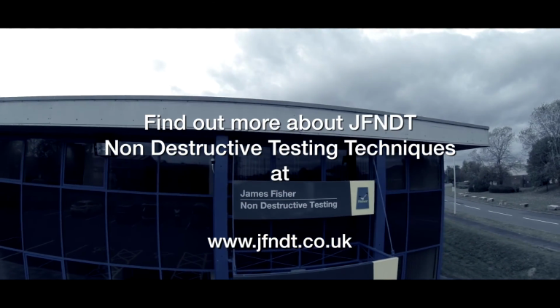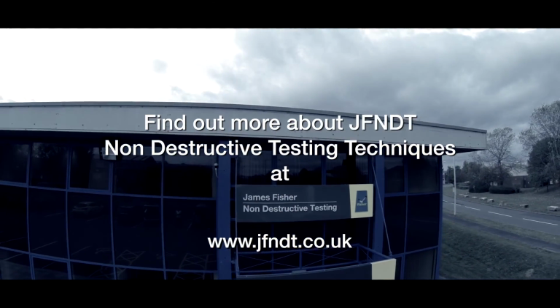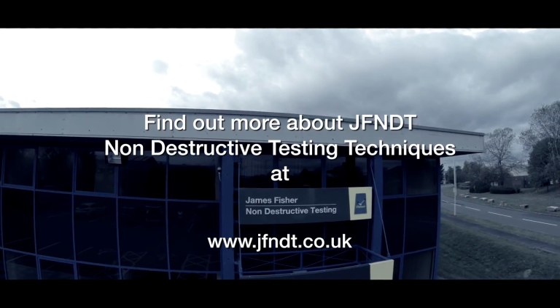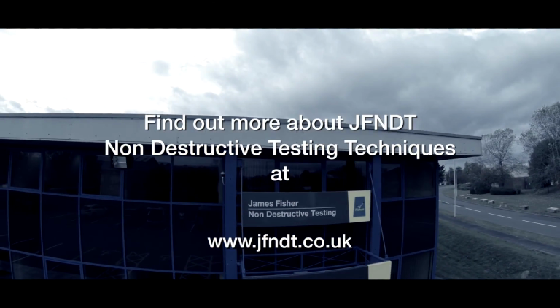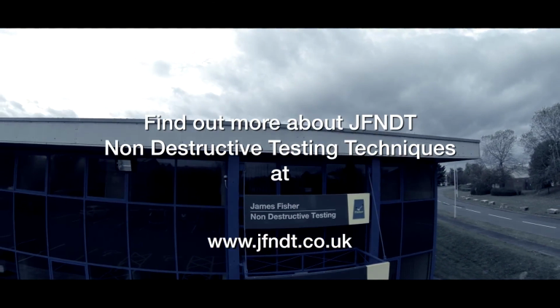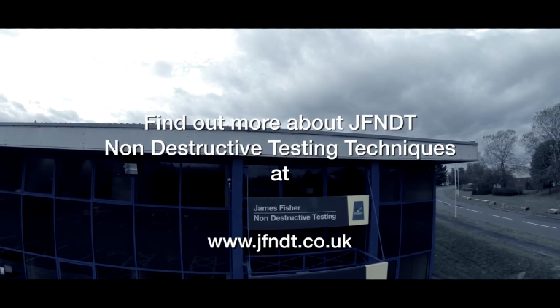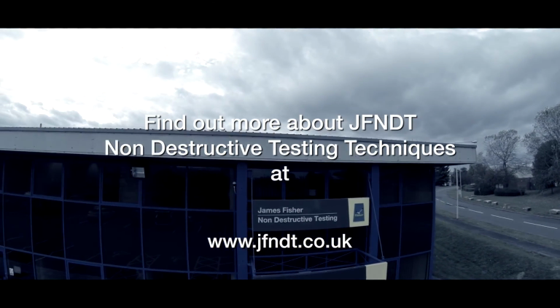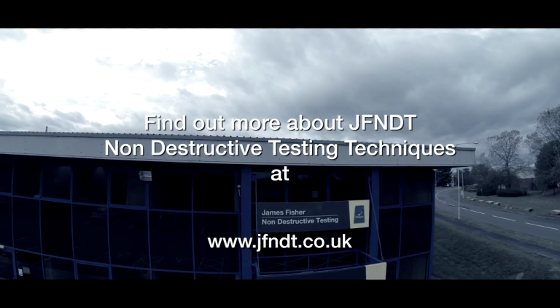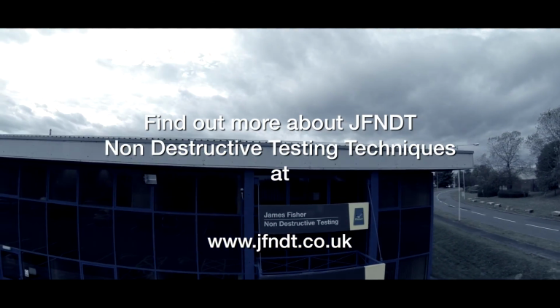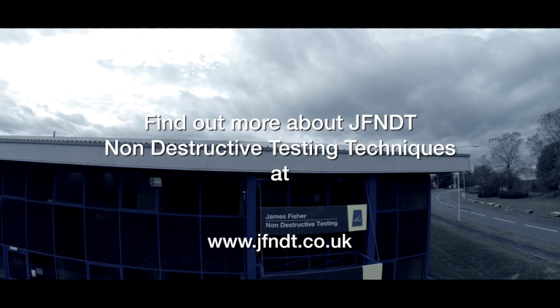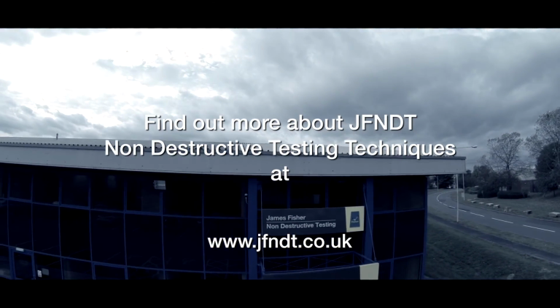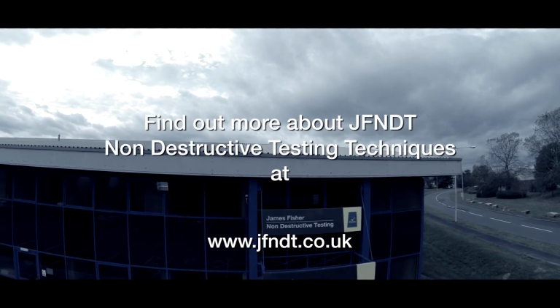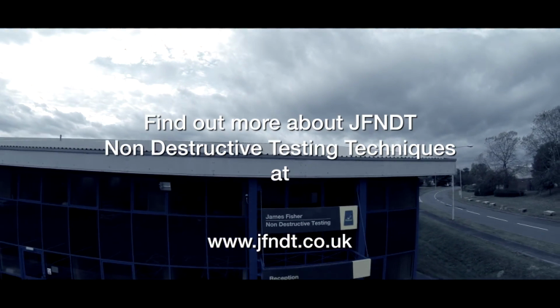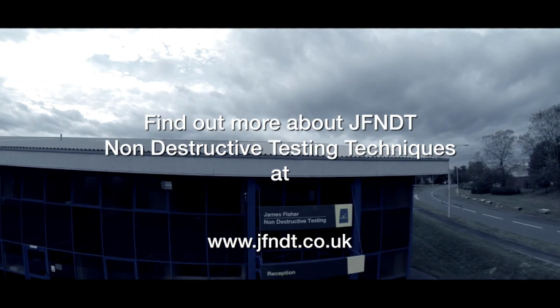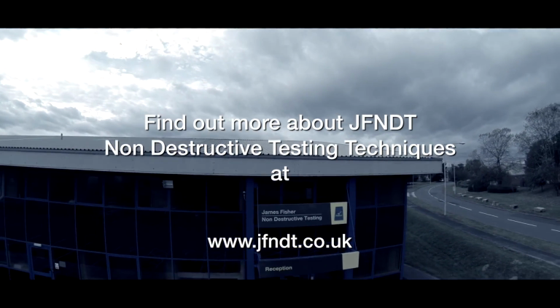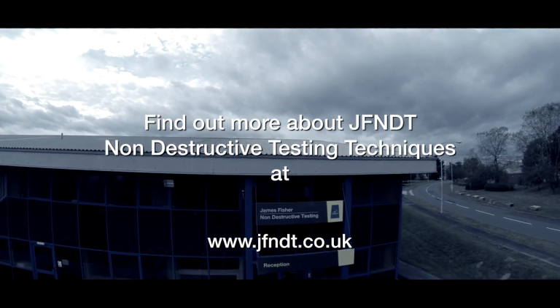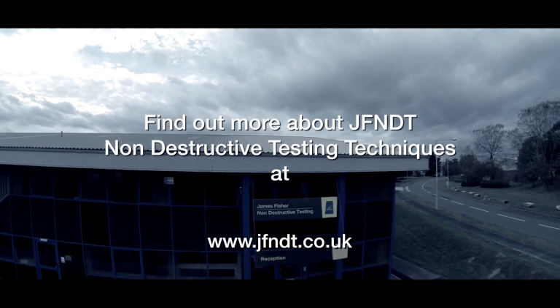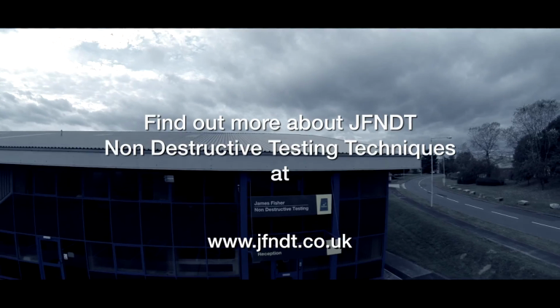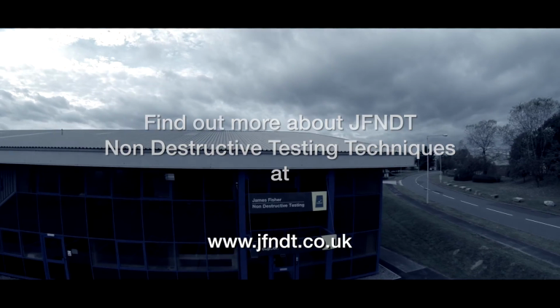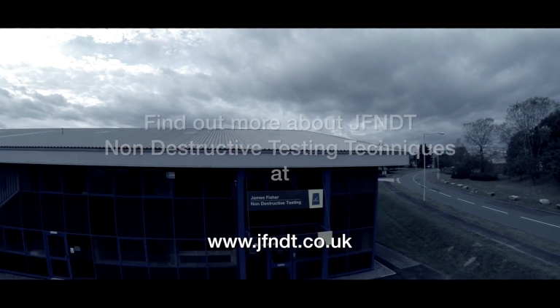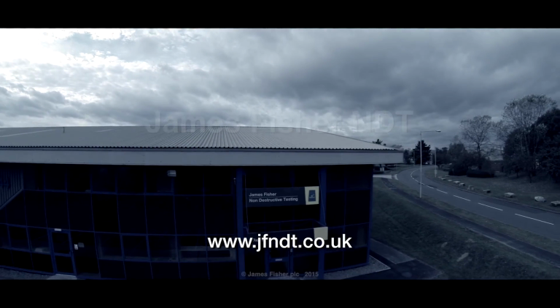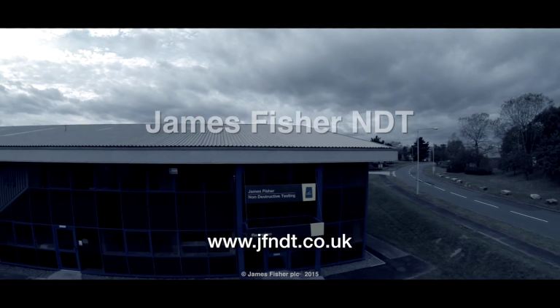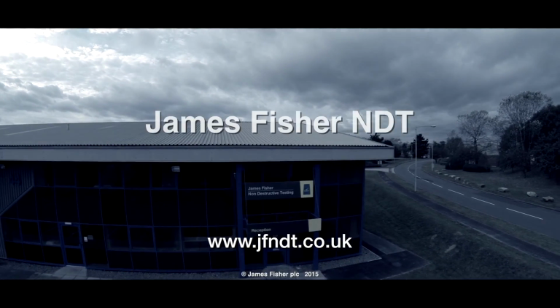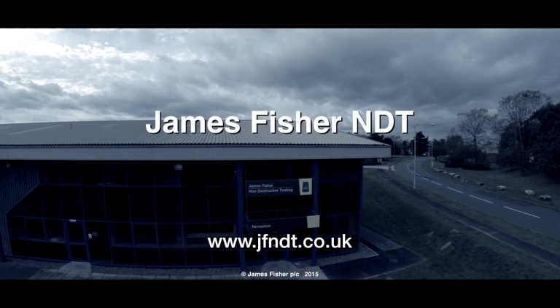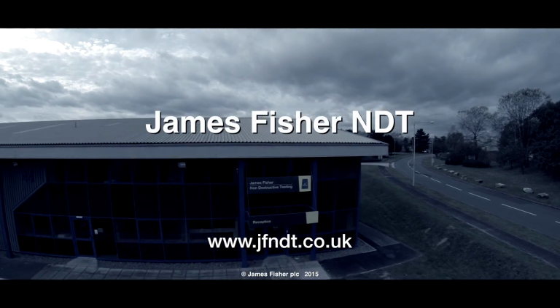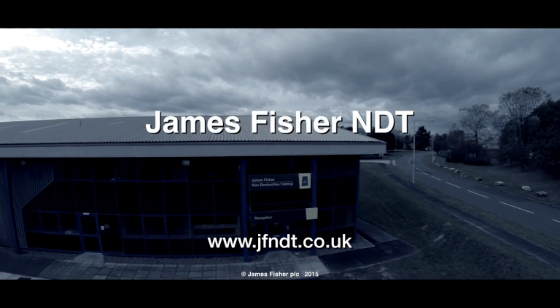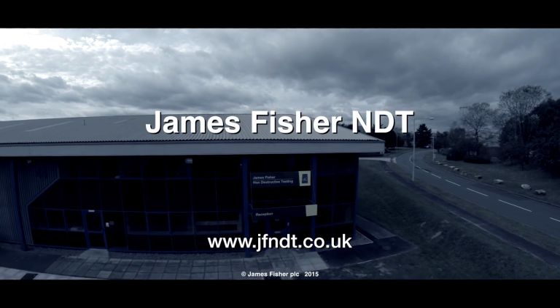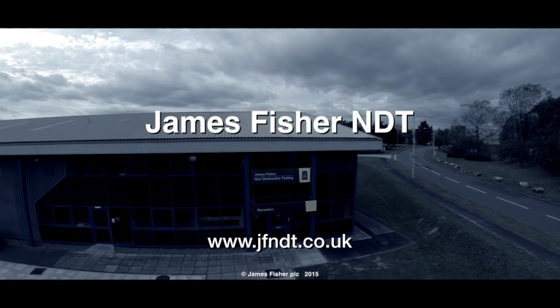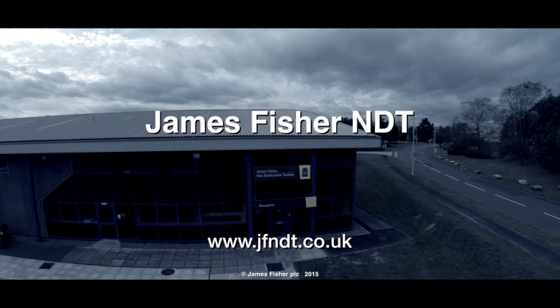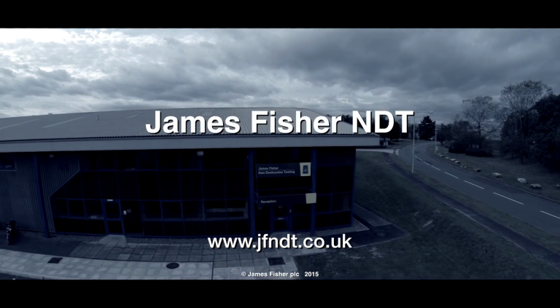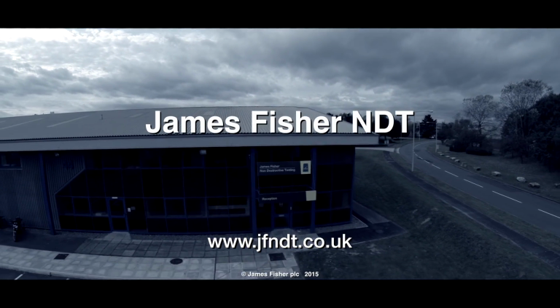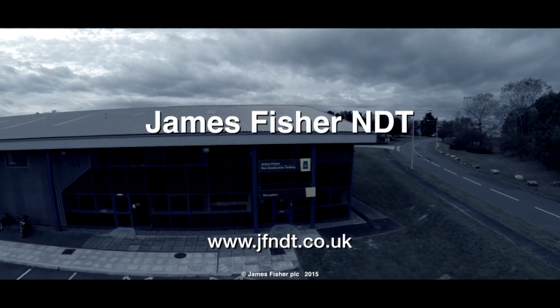More films on ultrasonic inspection techniques can be found on our website and YouTube channel.